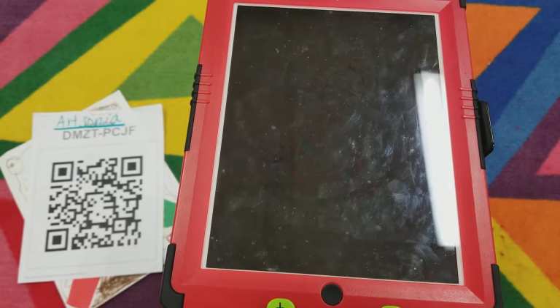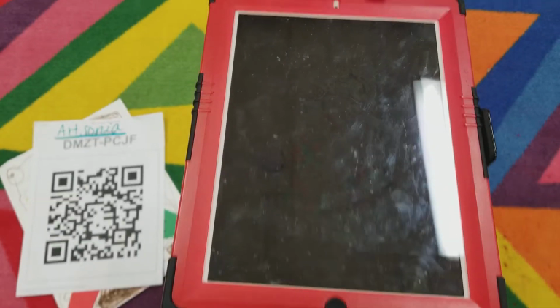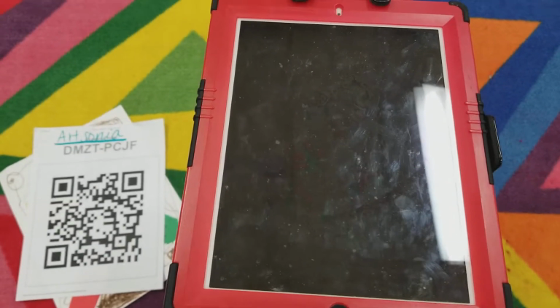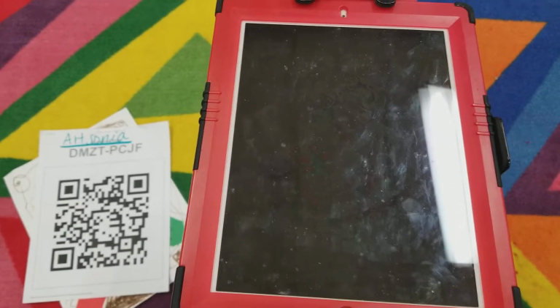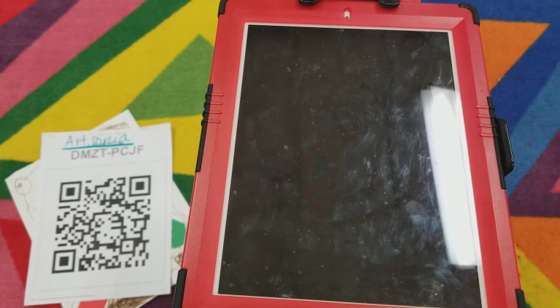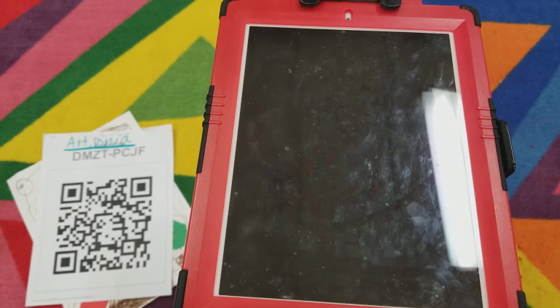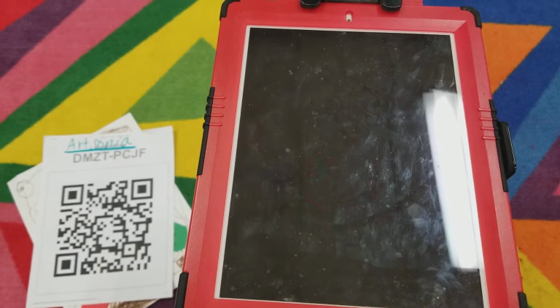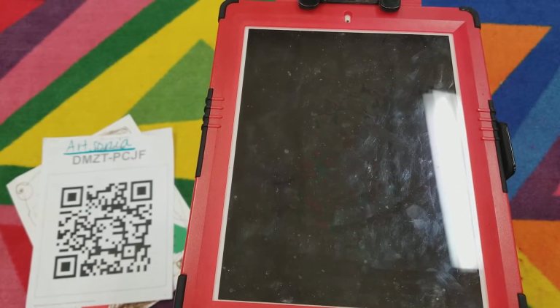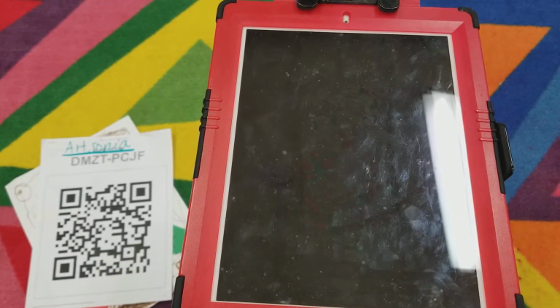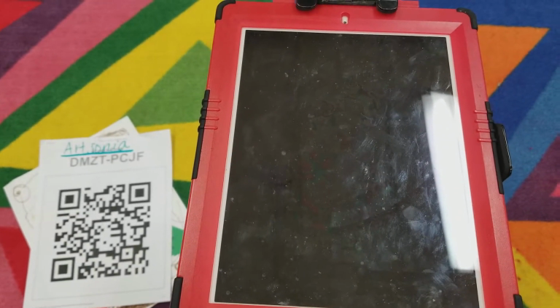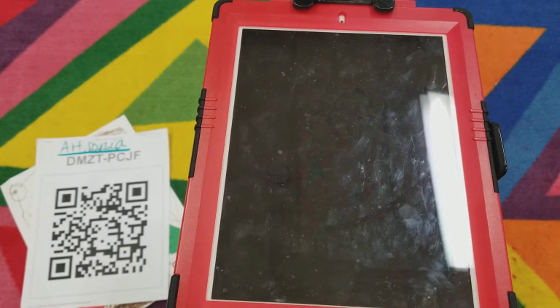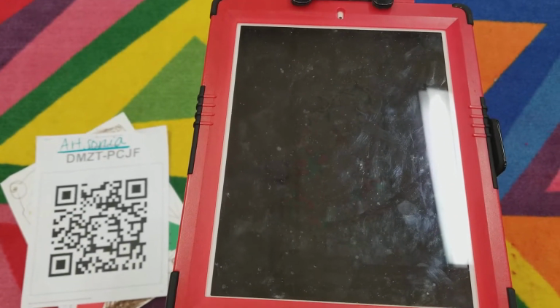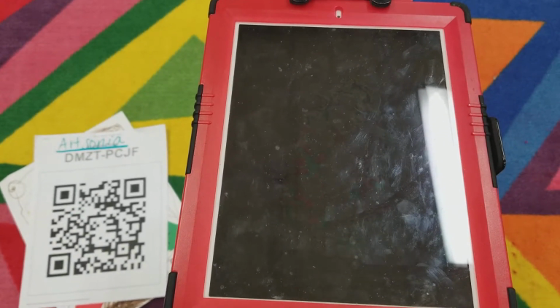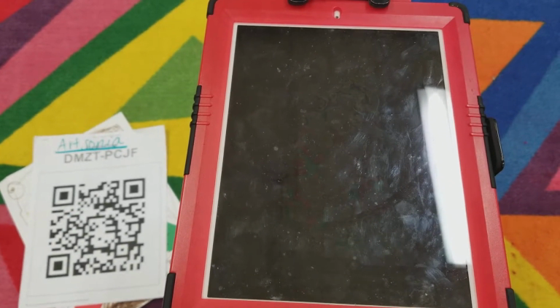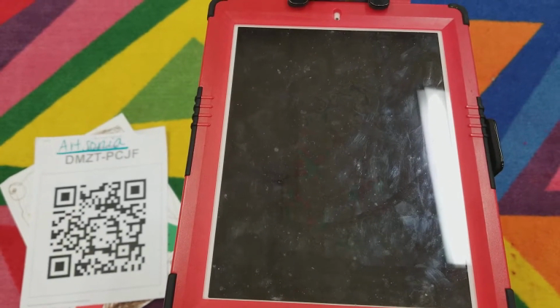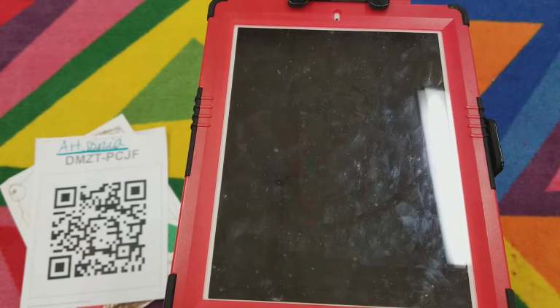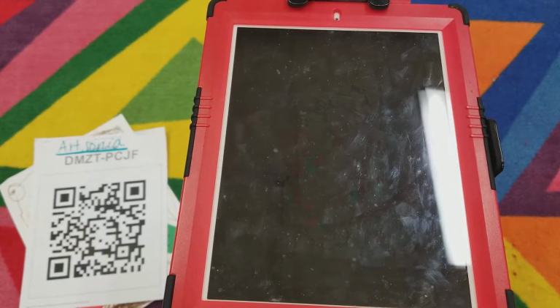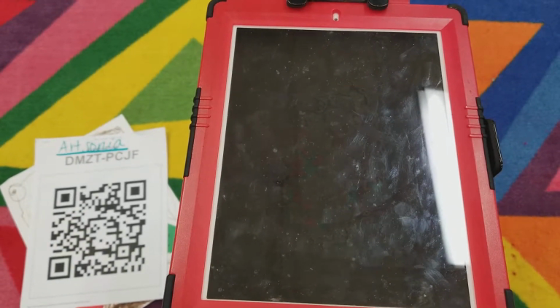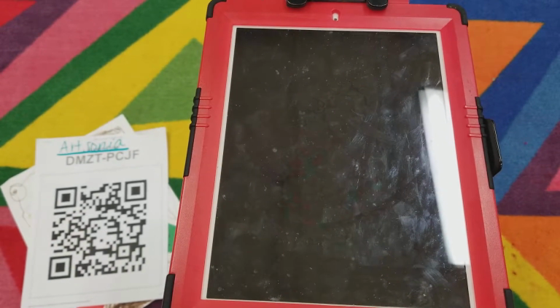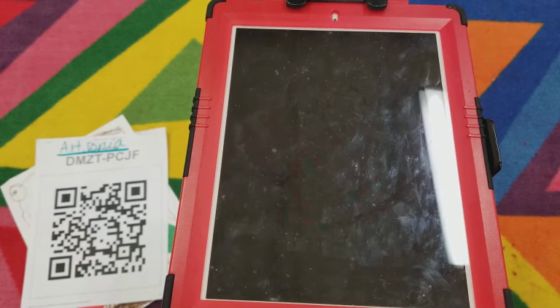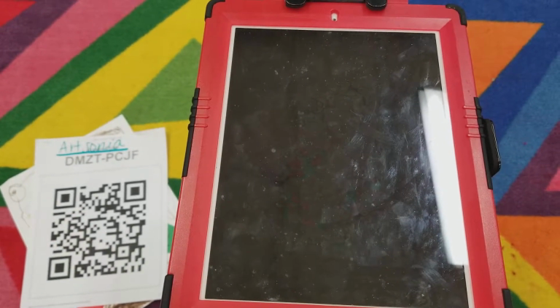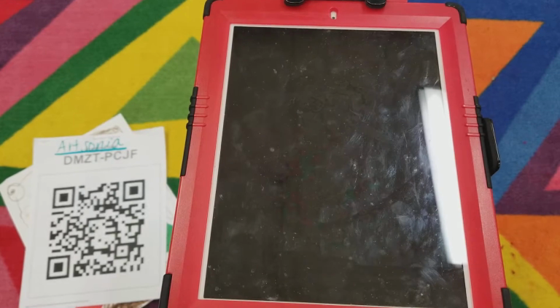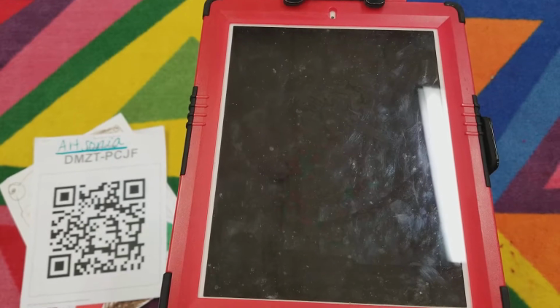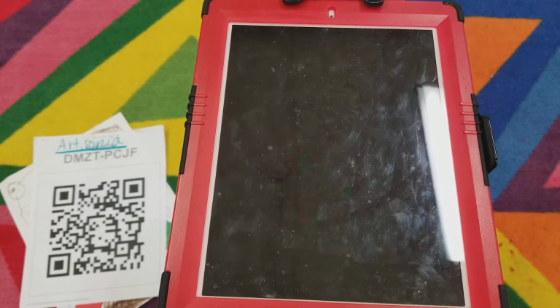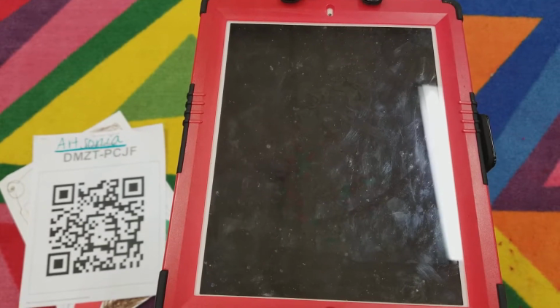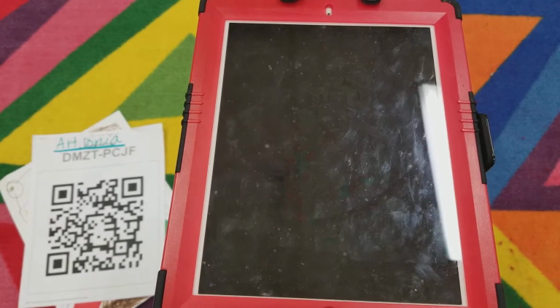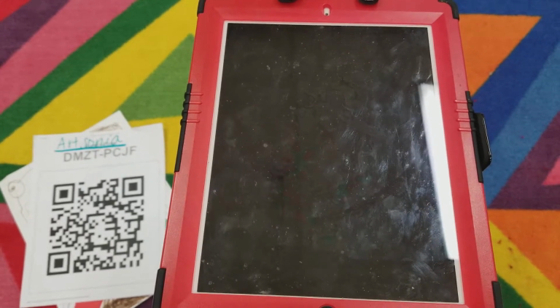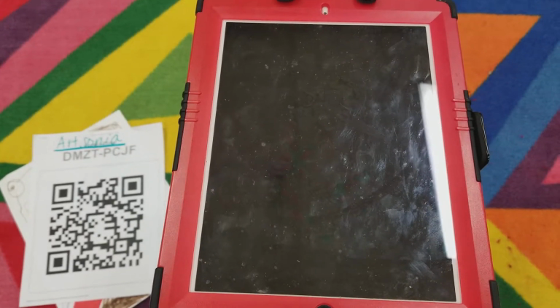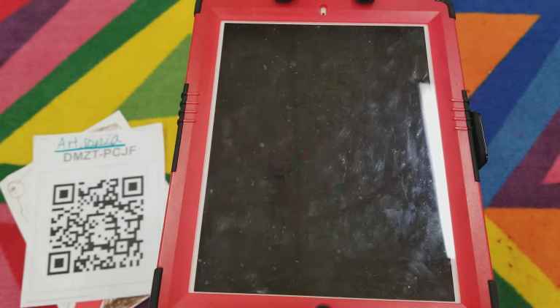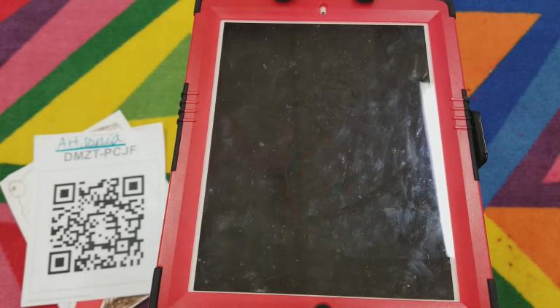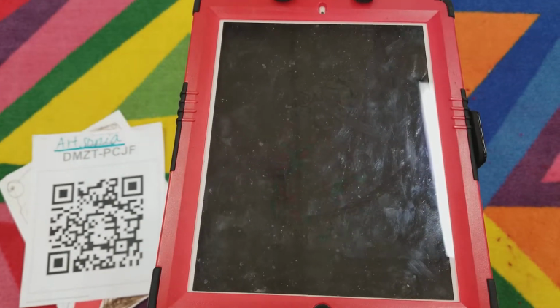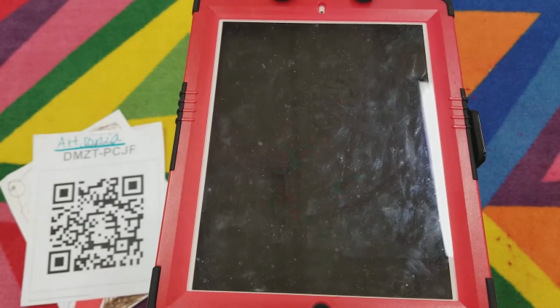Hello everyone! I'm going to show you how to upload your artwork on Artsonia using the teacher login.